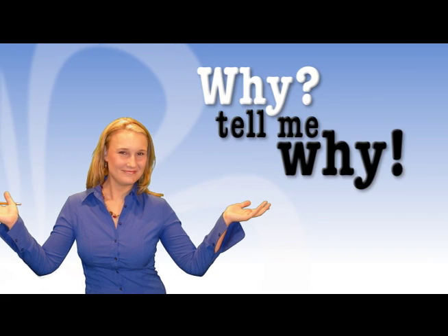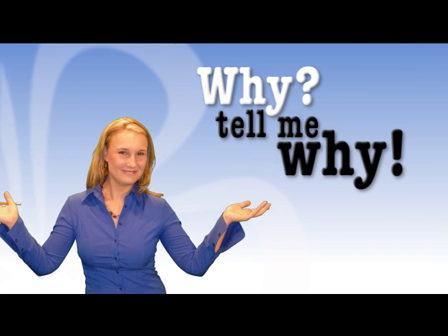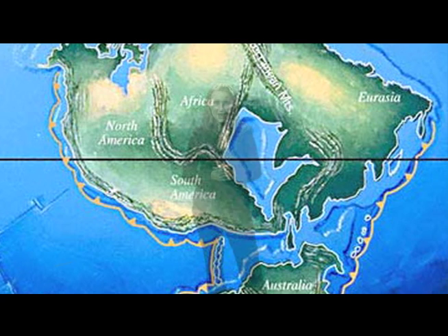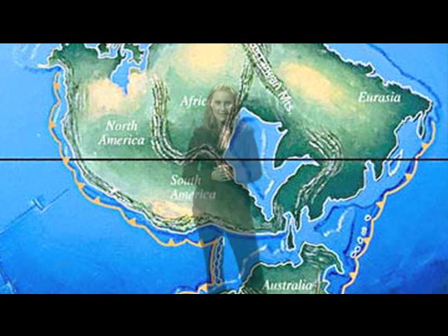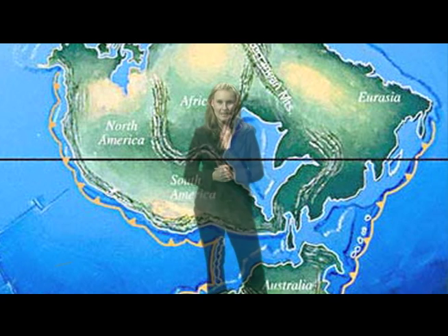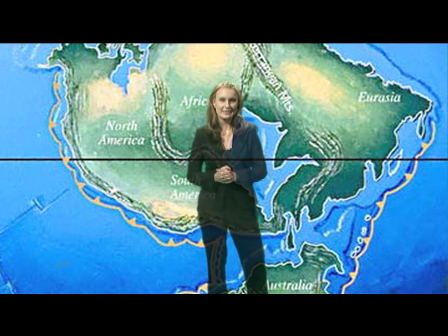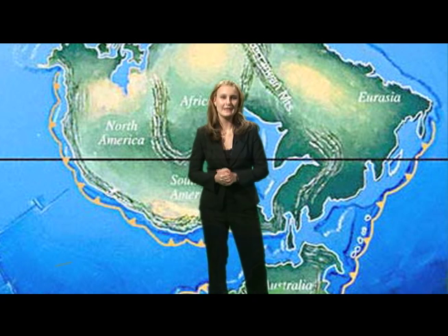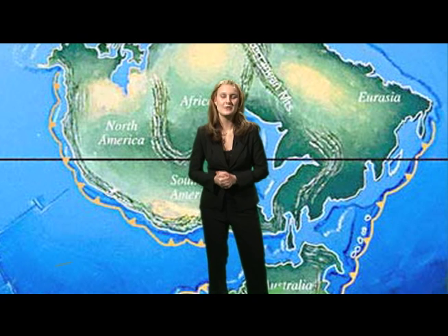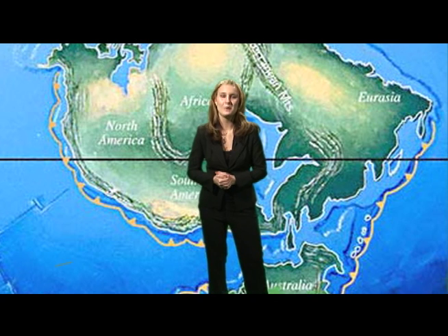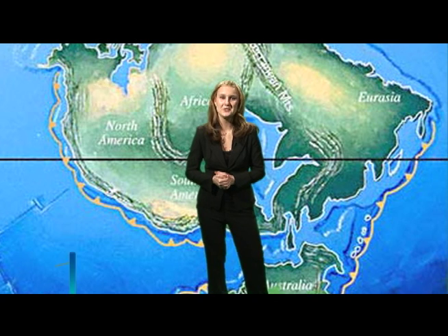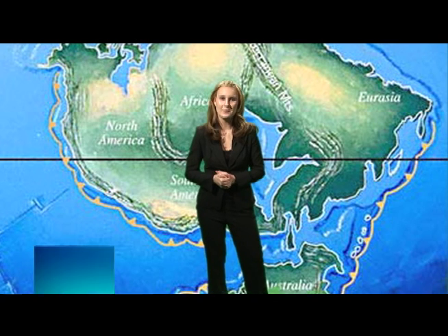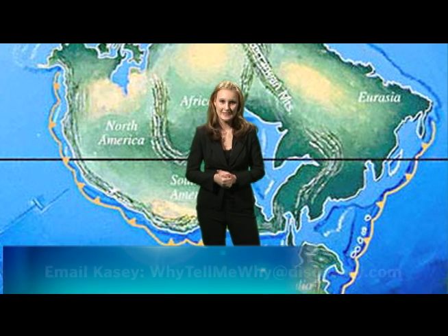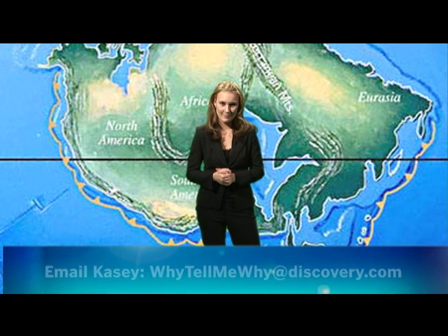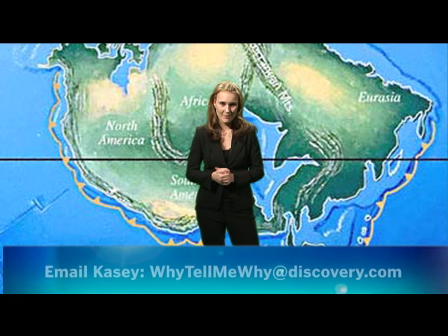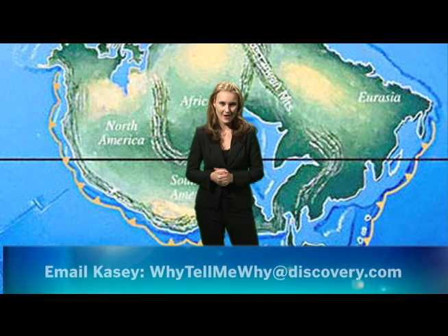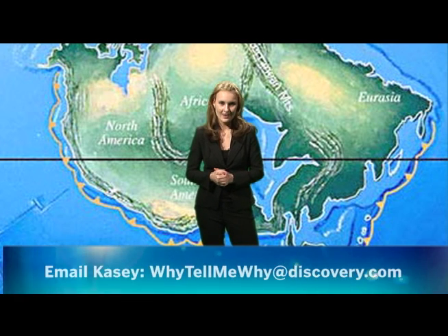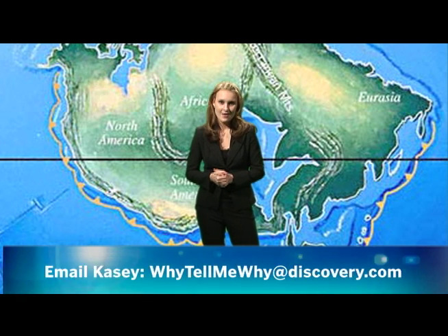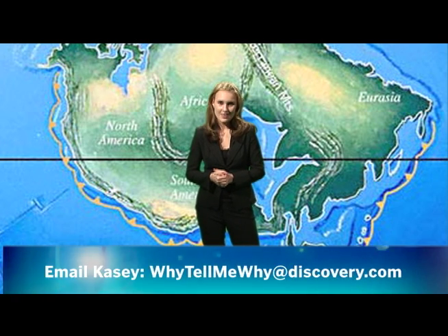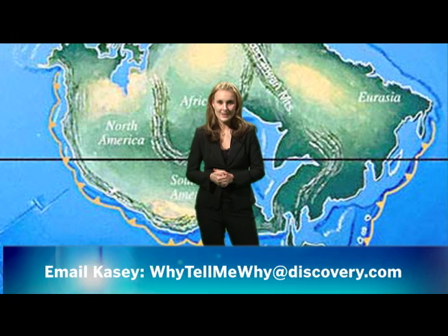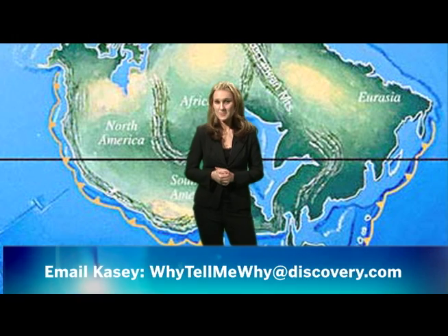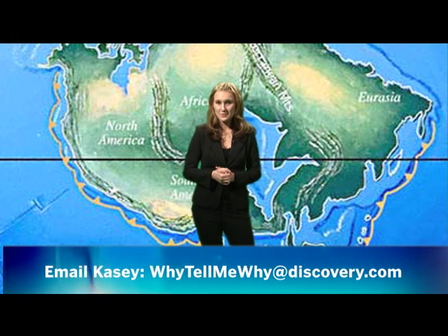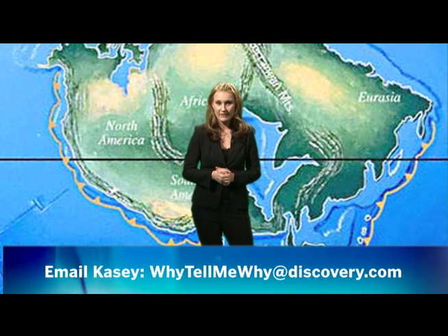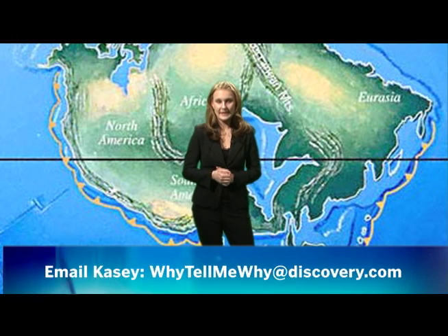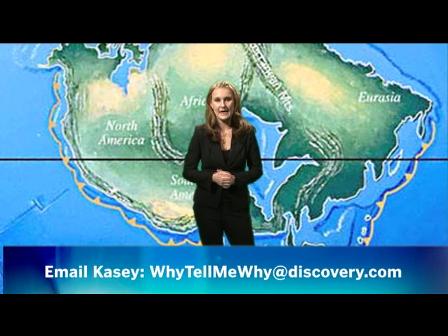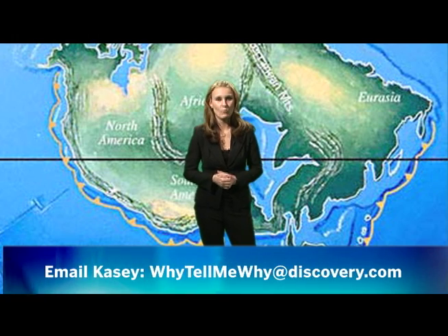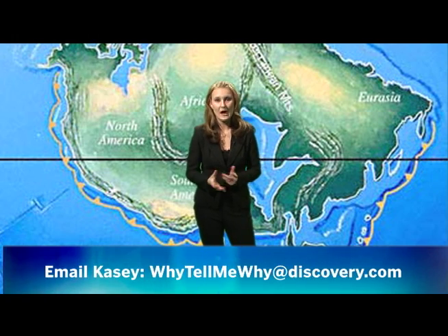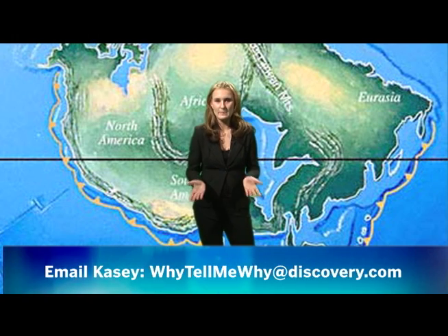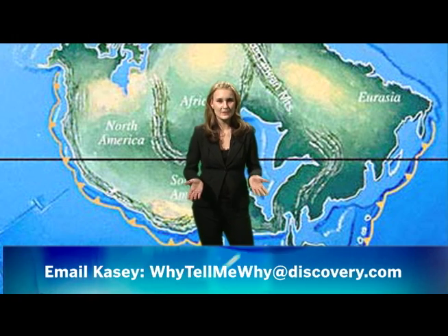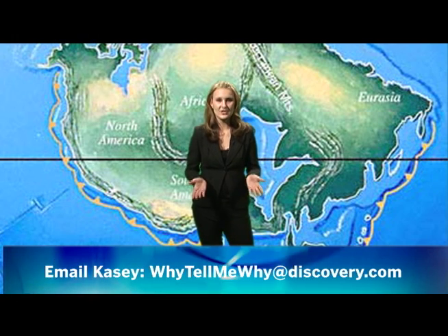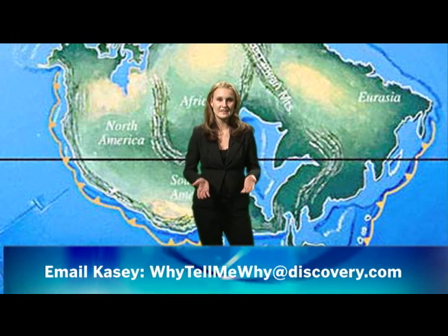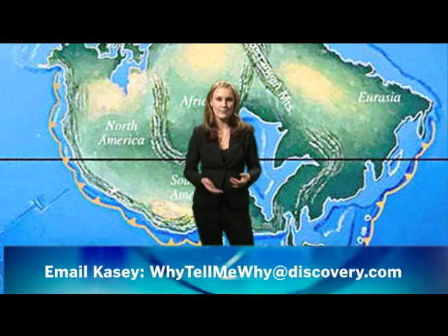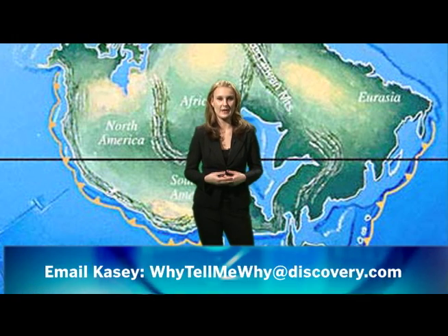Hi, it's KCD, and you're watching Why Tell Me Why. This week we're finding out why Pangaea separated.